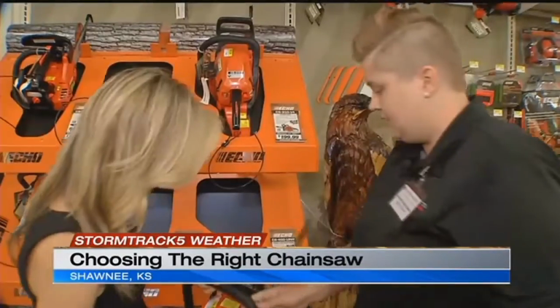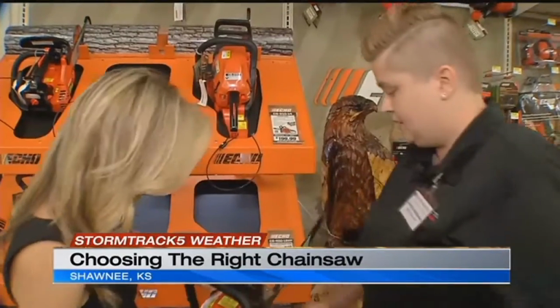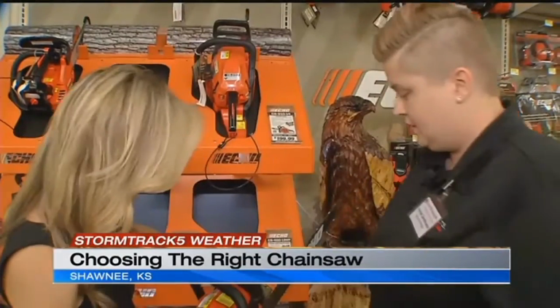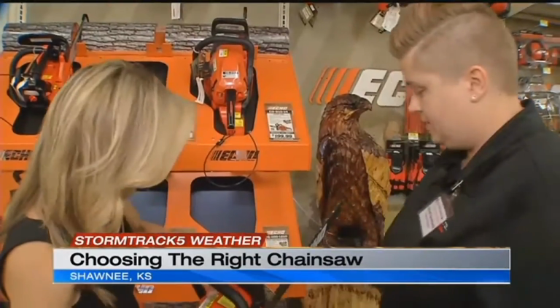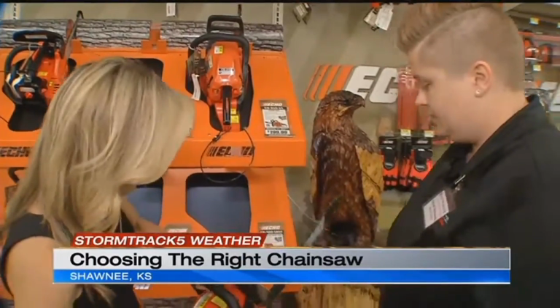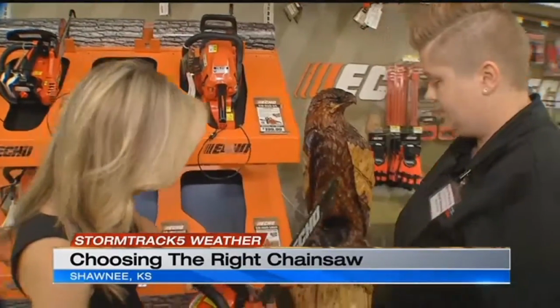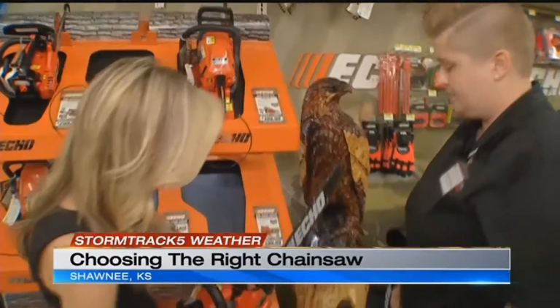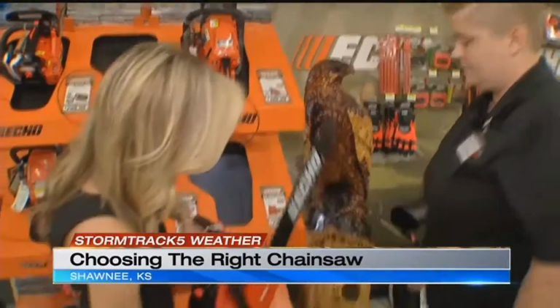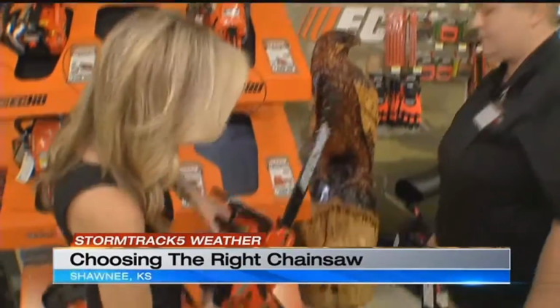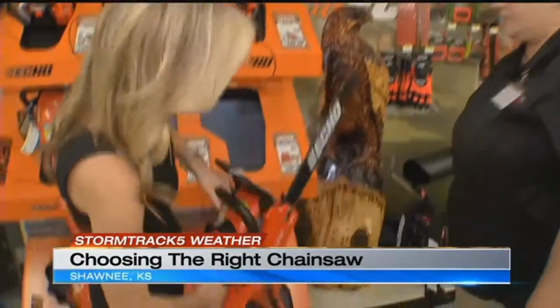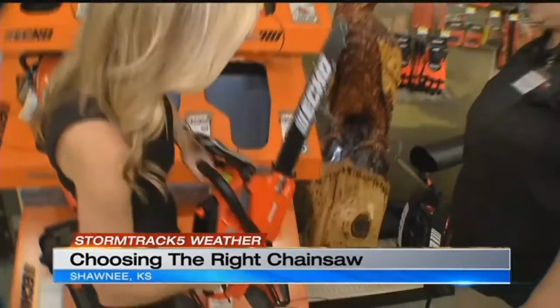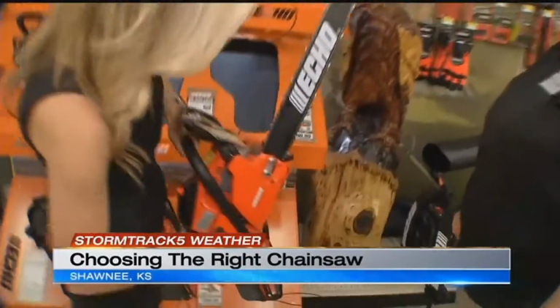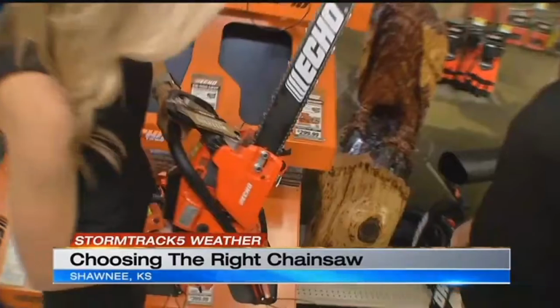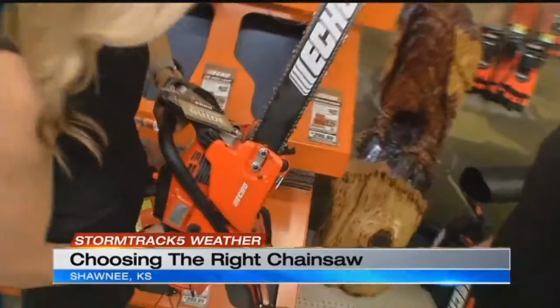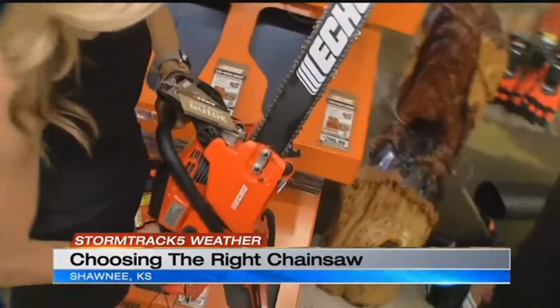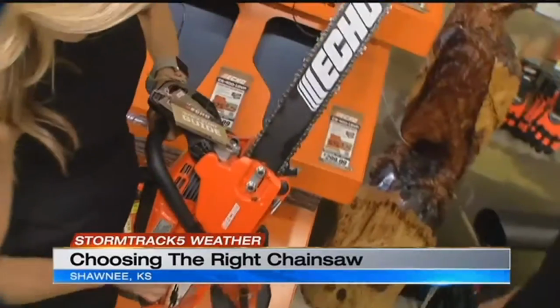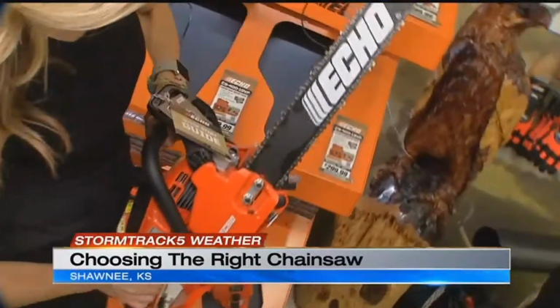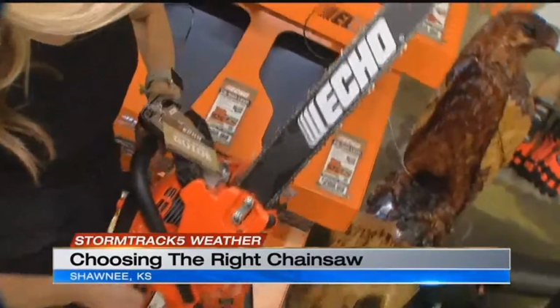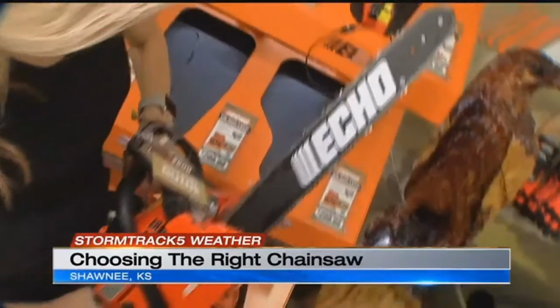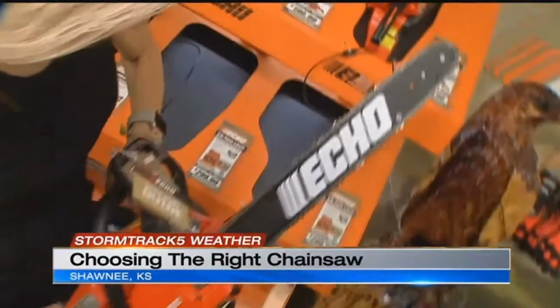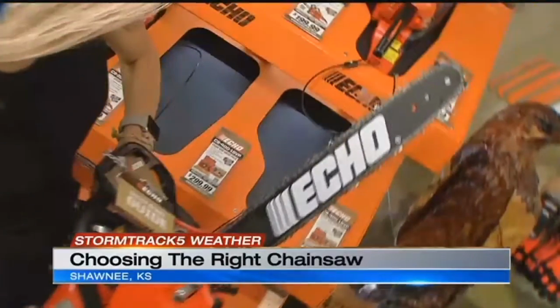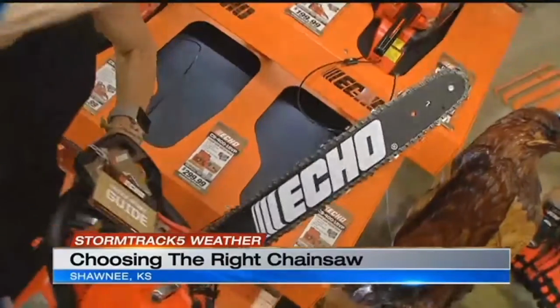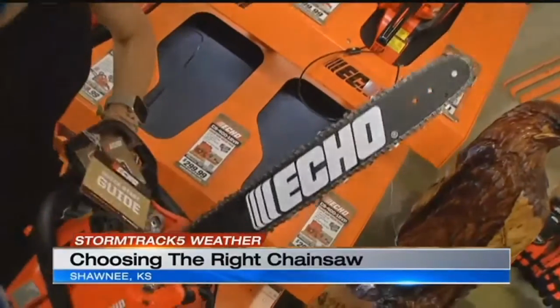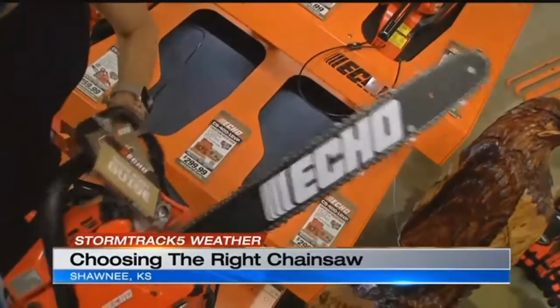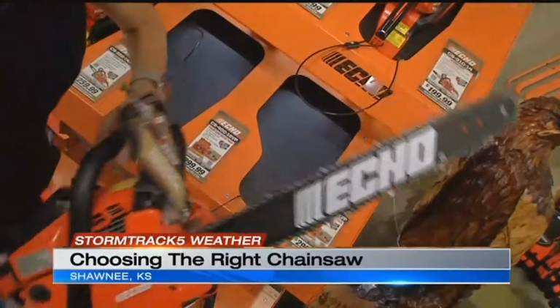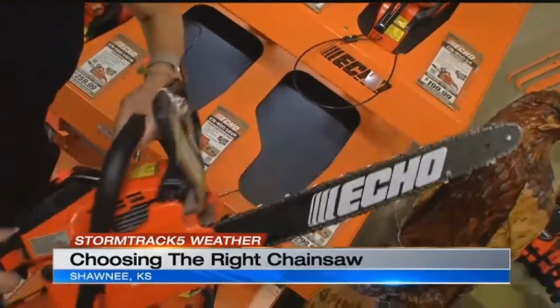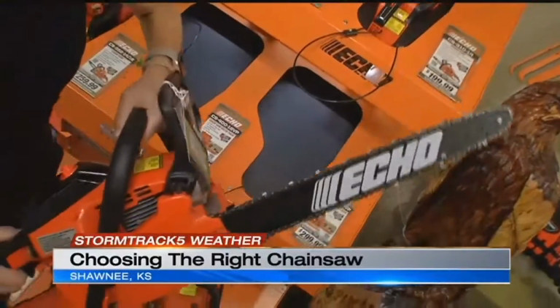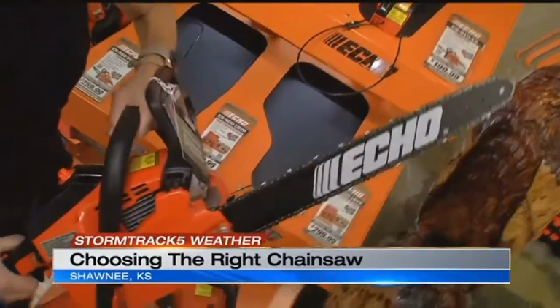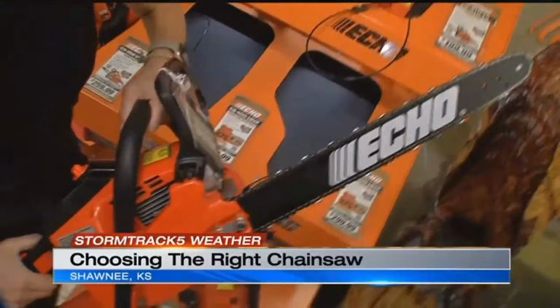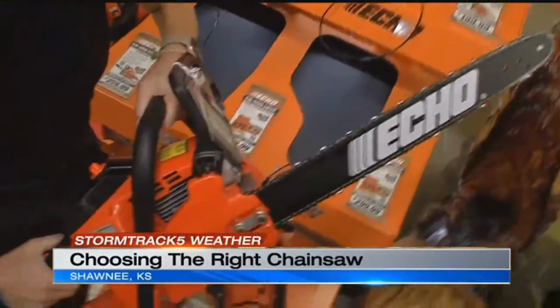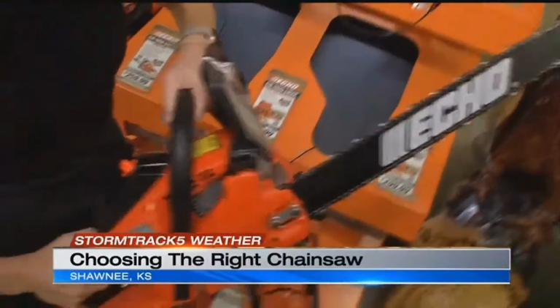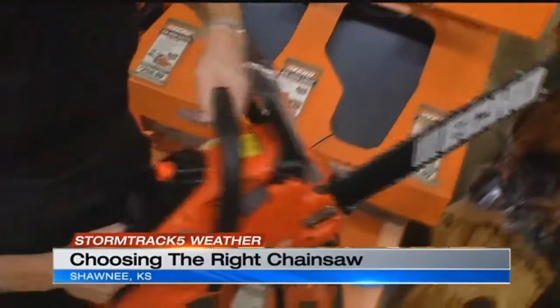So this would be a good one for me? Yeah. These are the lightest weight ones.